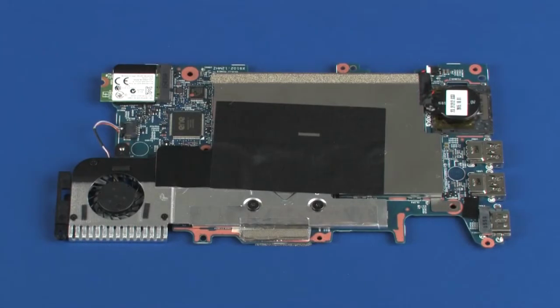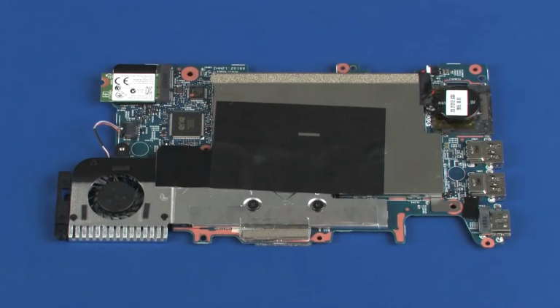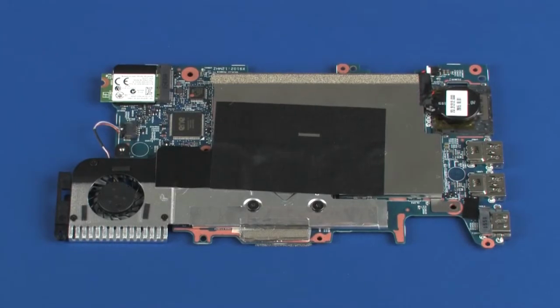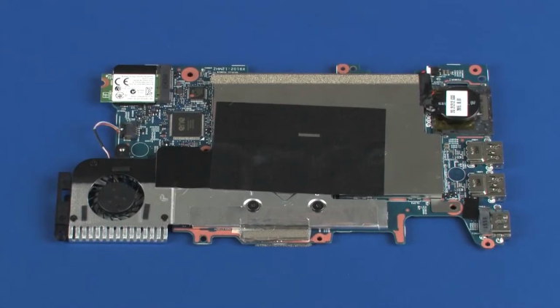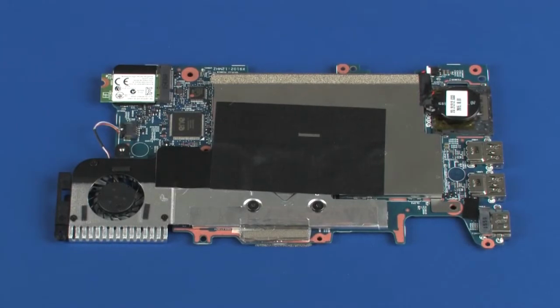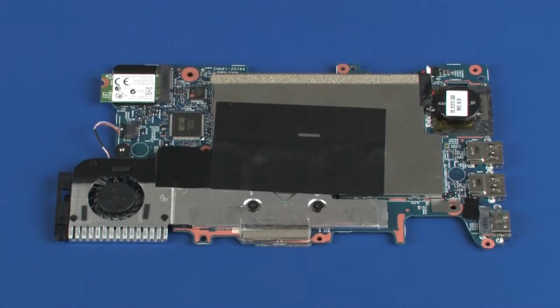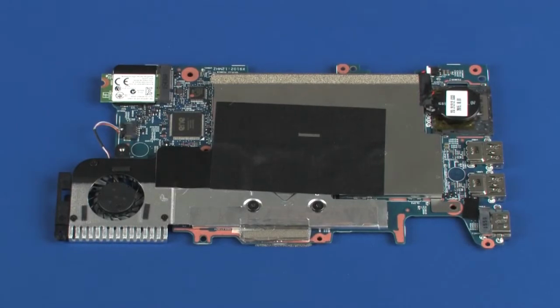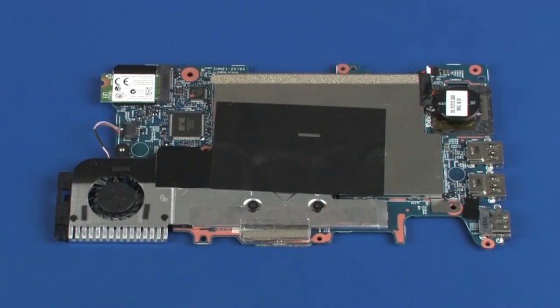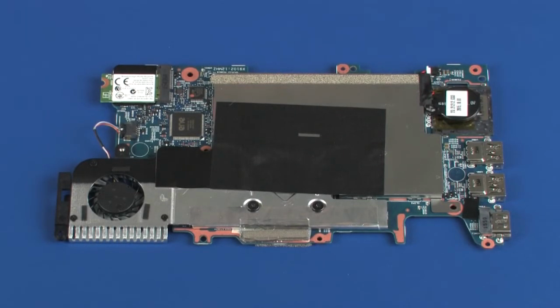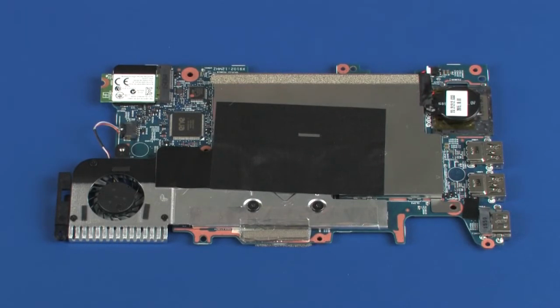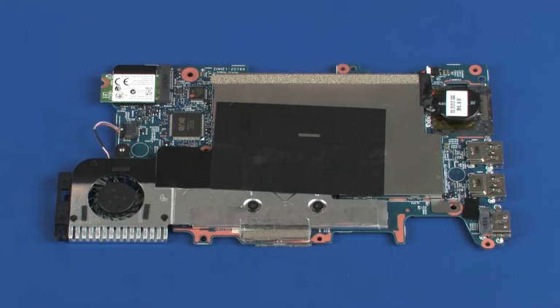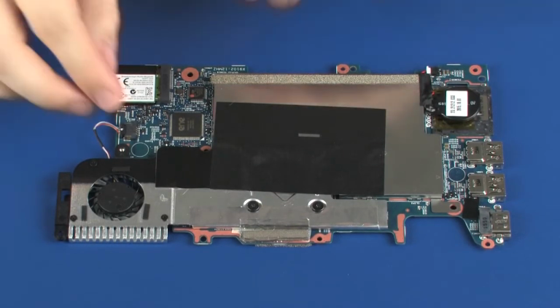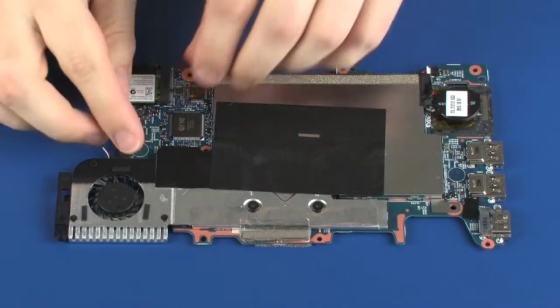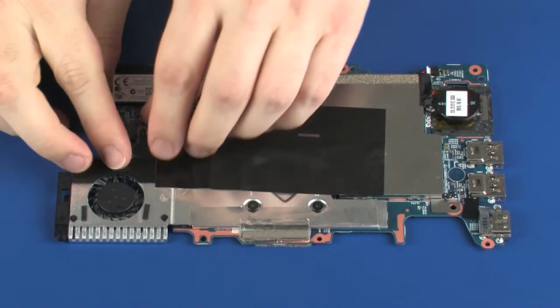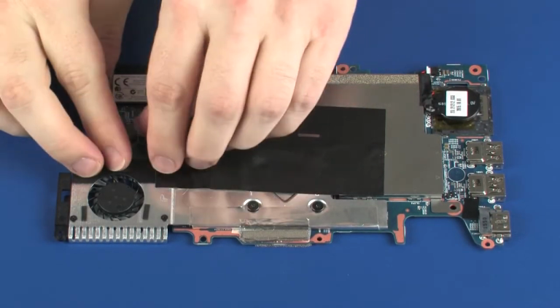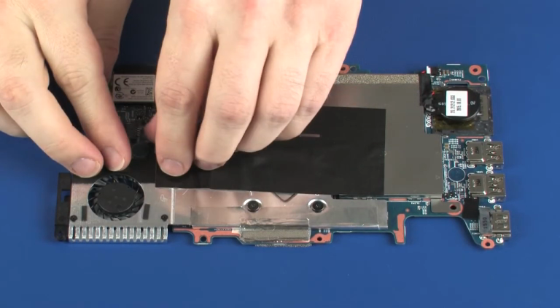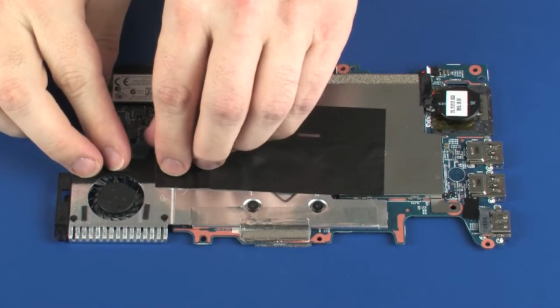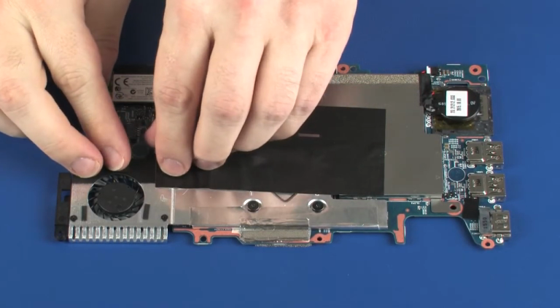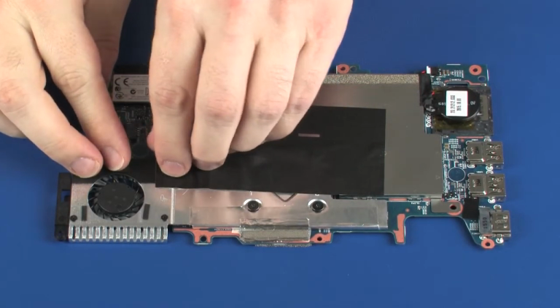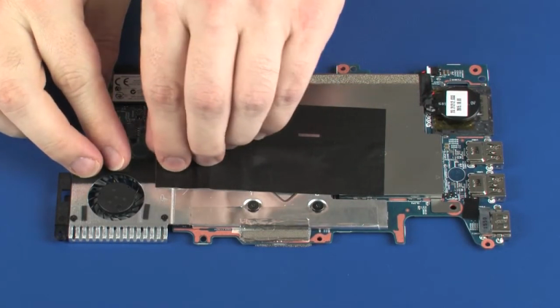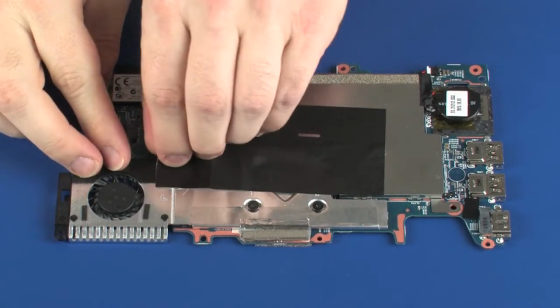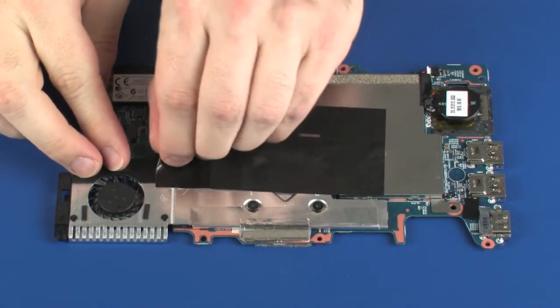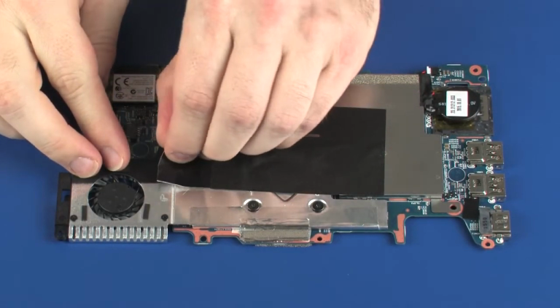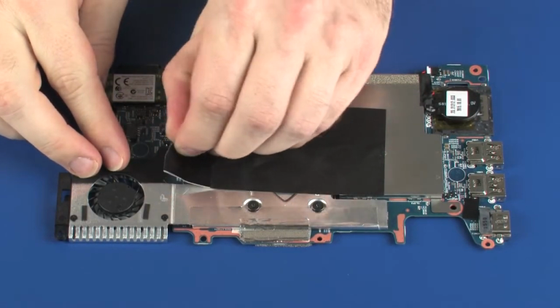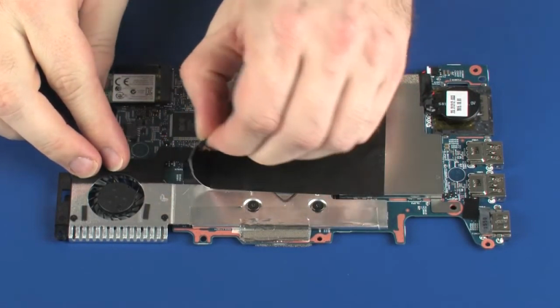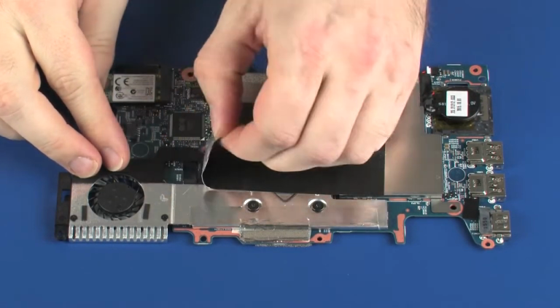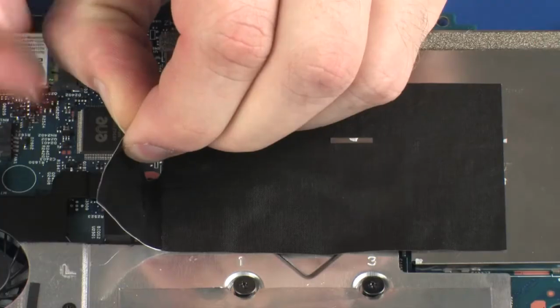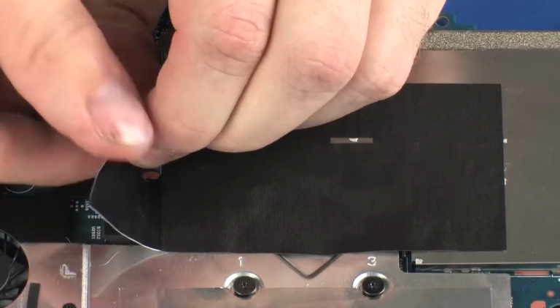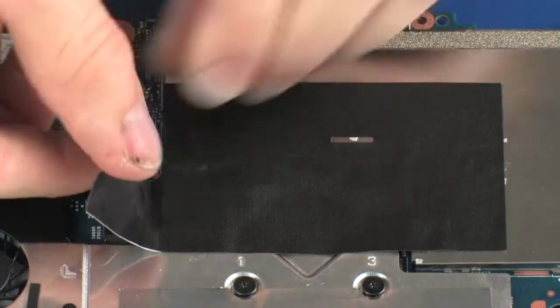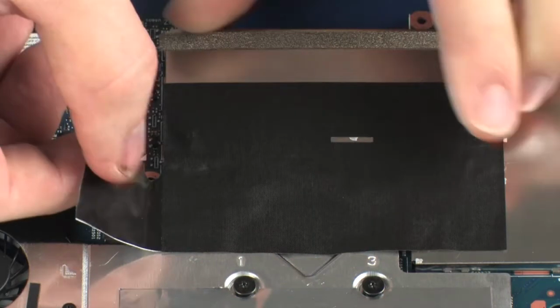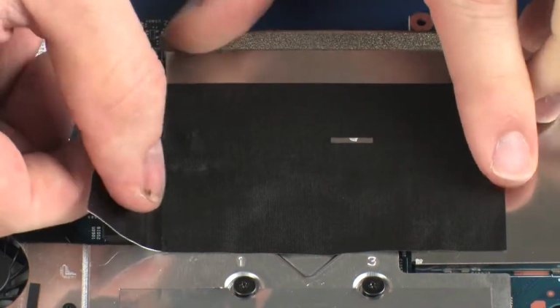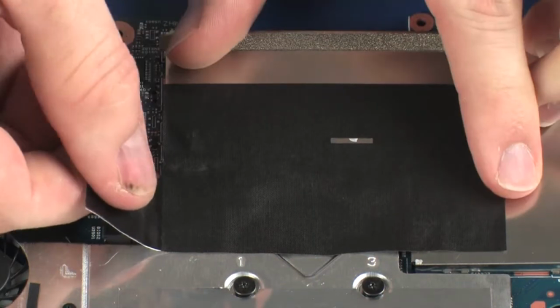Removal. Remove the Mylar shielding that covers the heat sink and metal shielding.